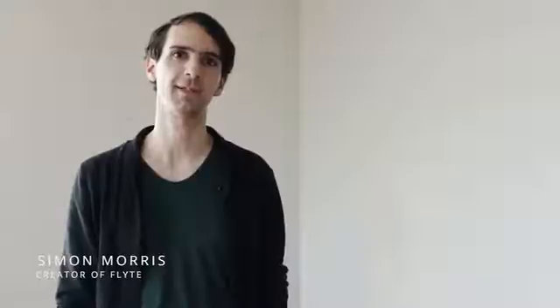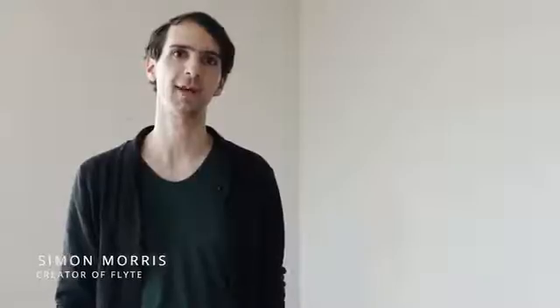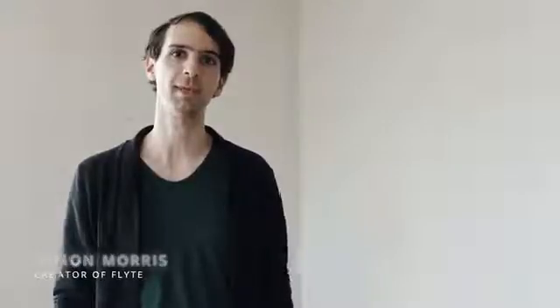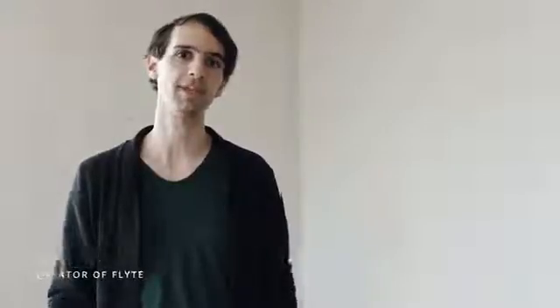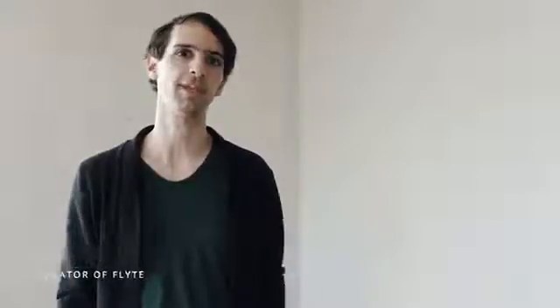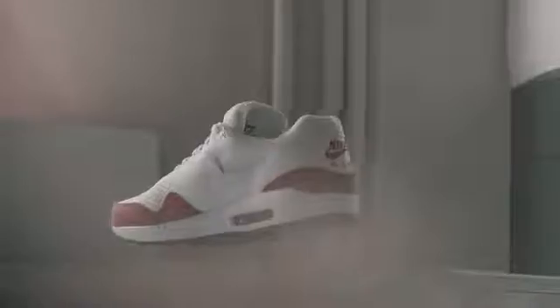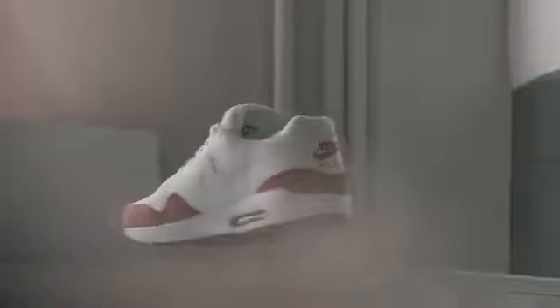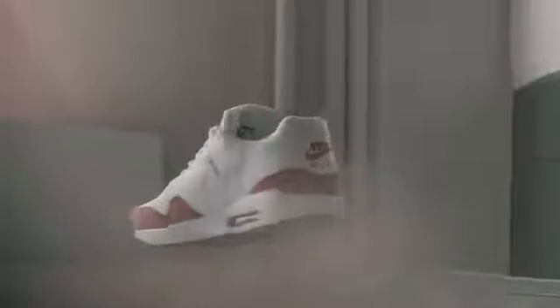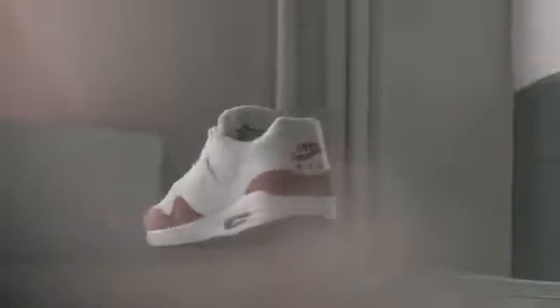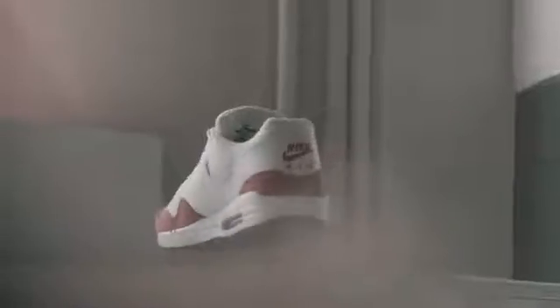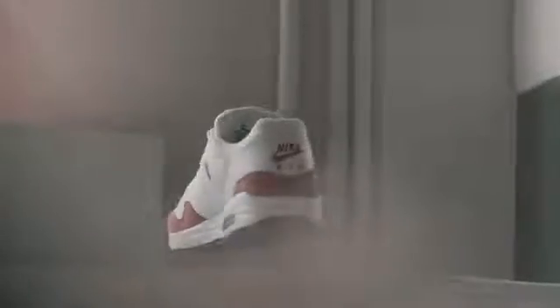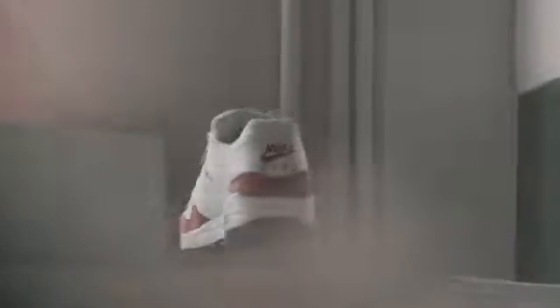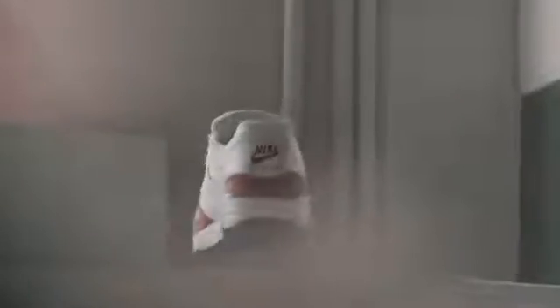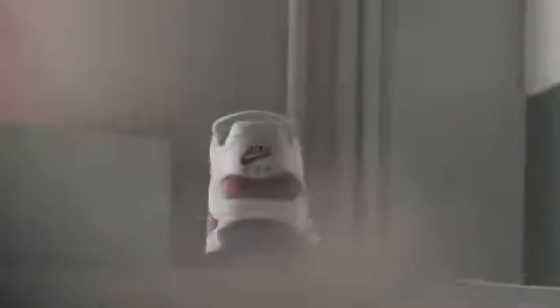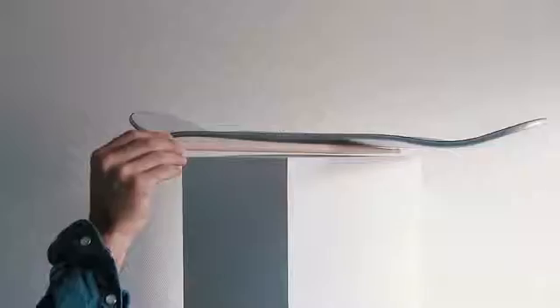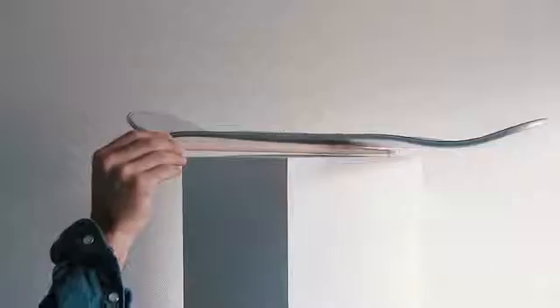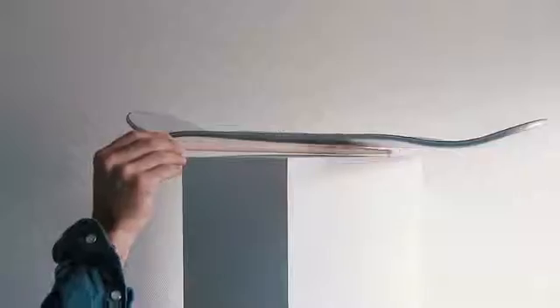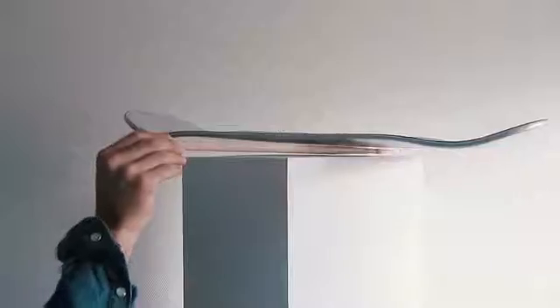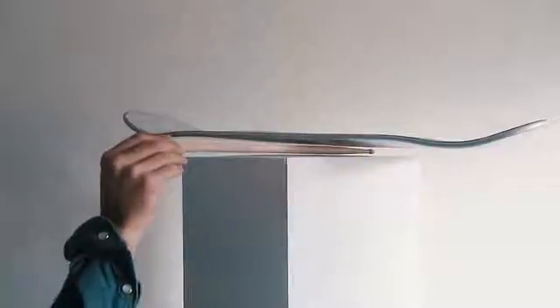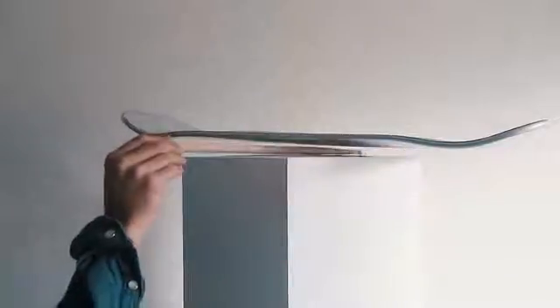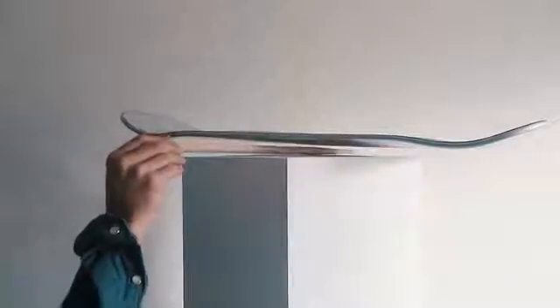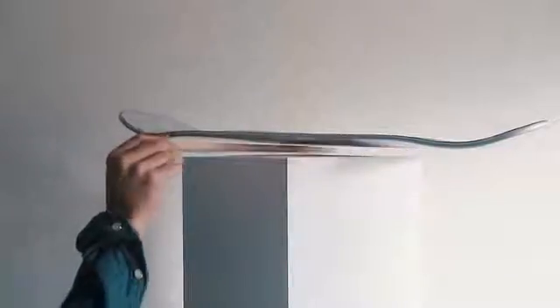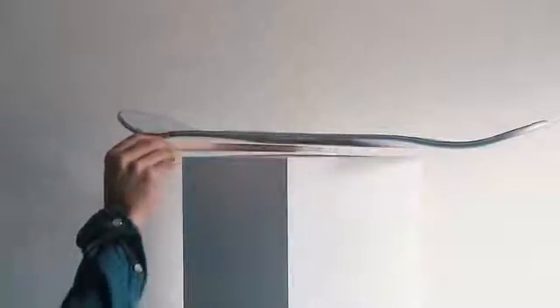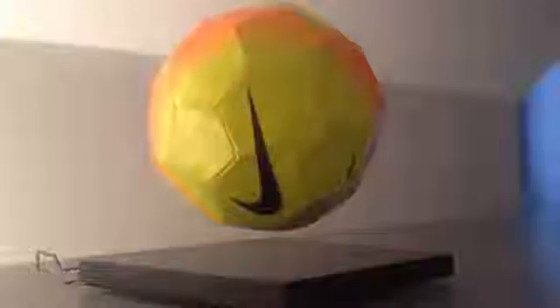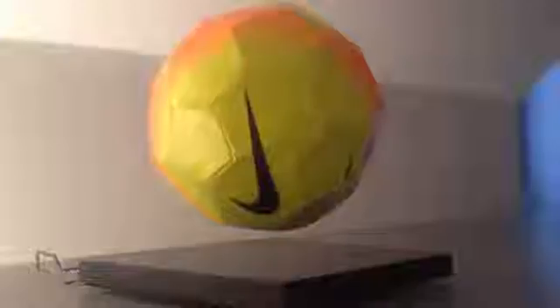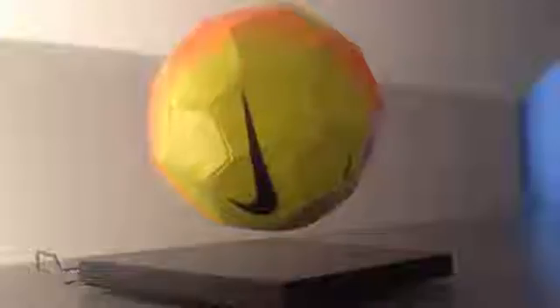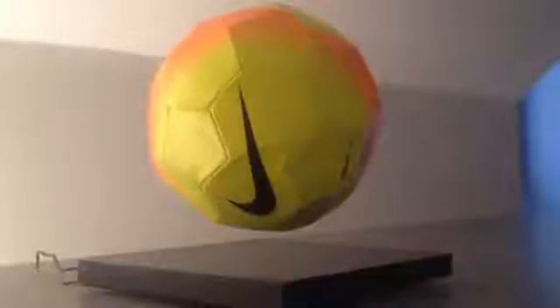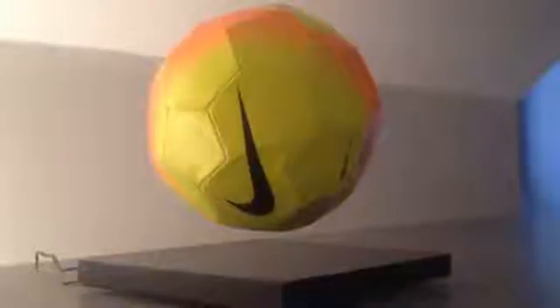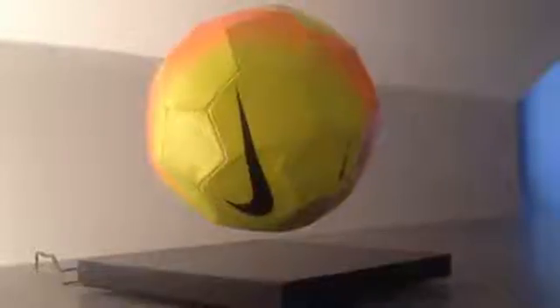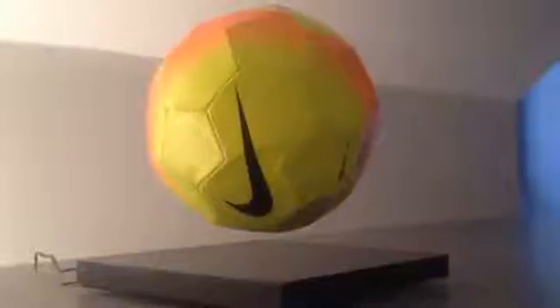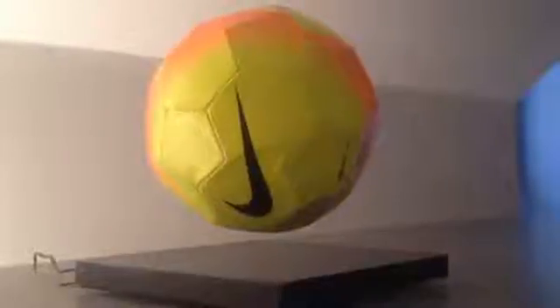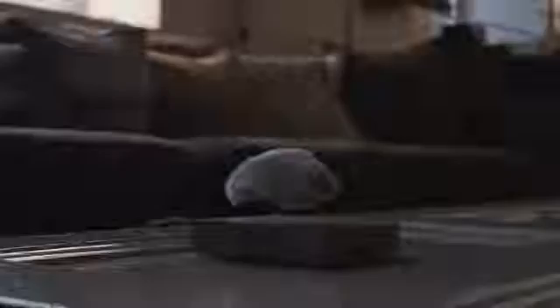I've been levitating shoes, skateboards, speakers, and even a mouse.